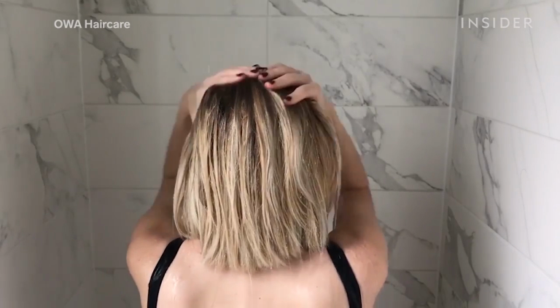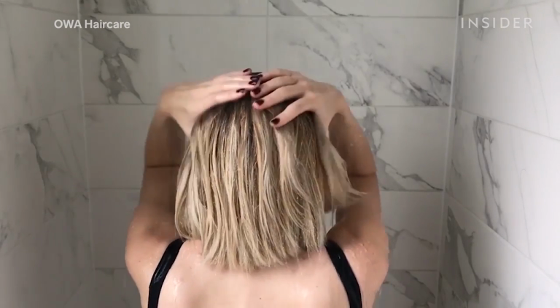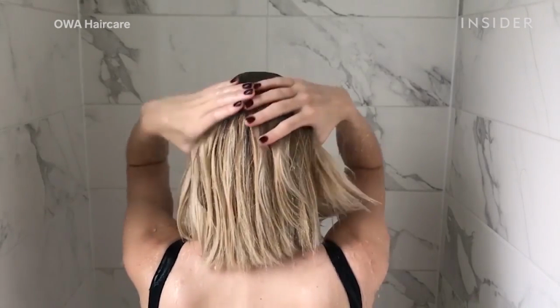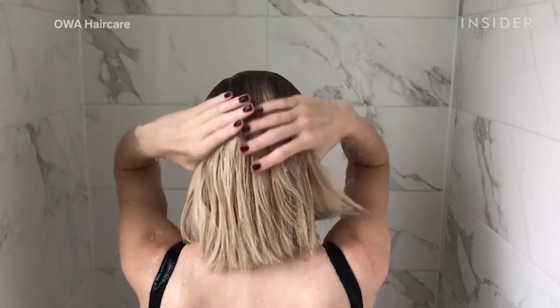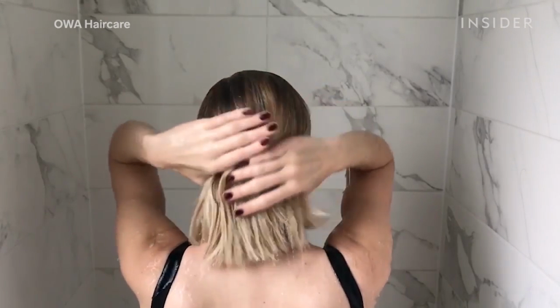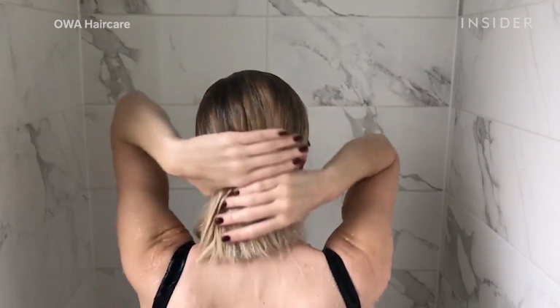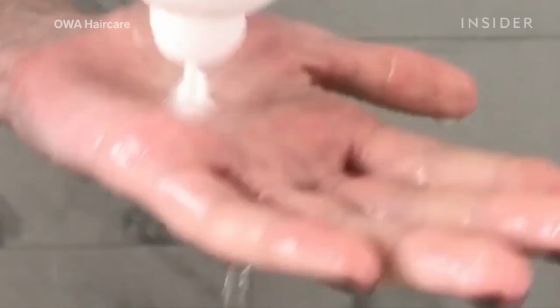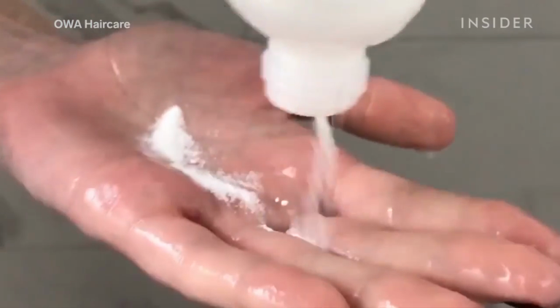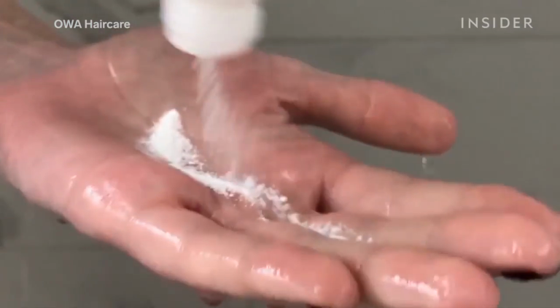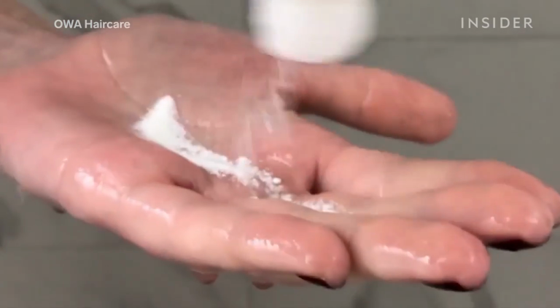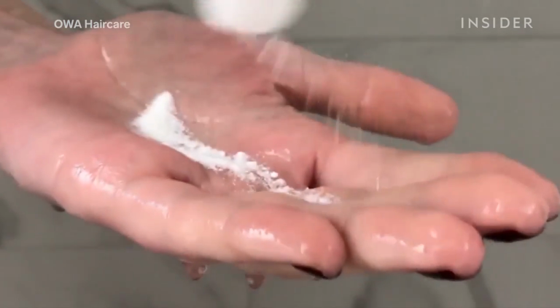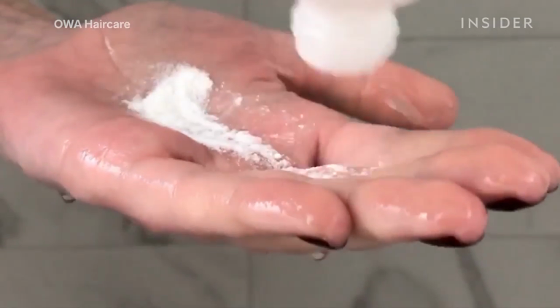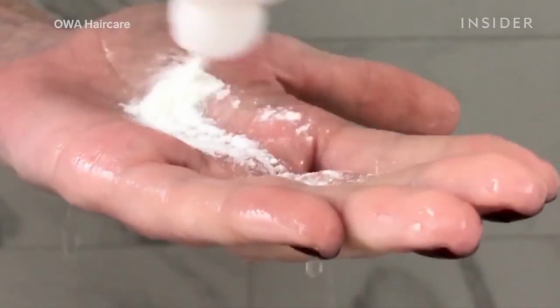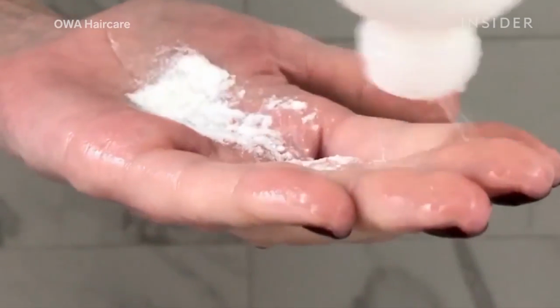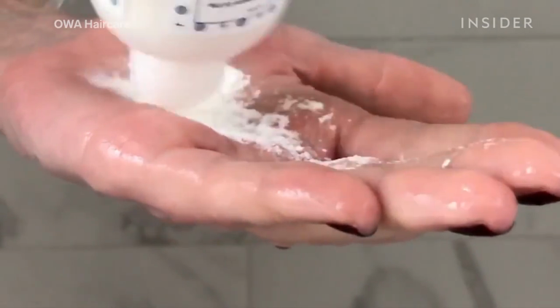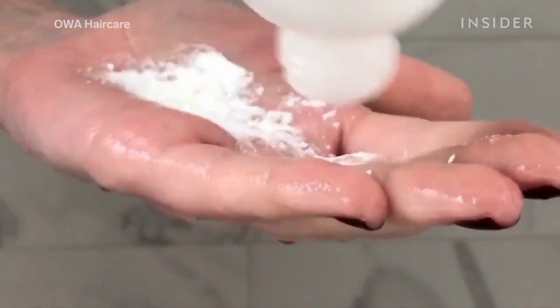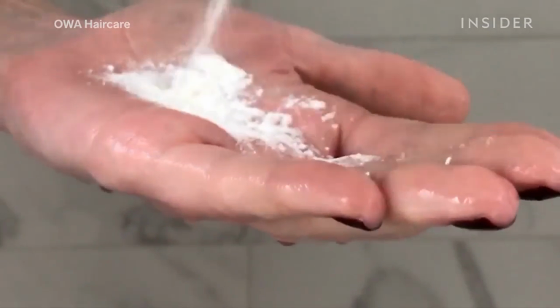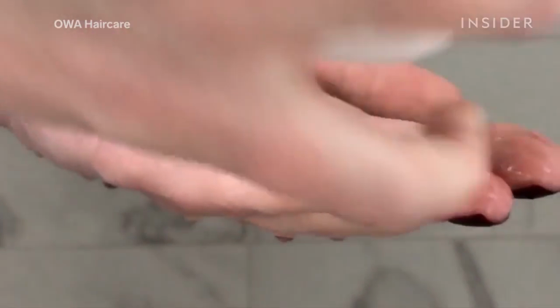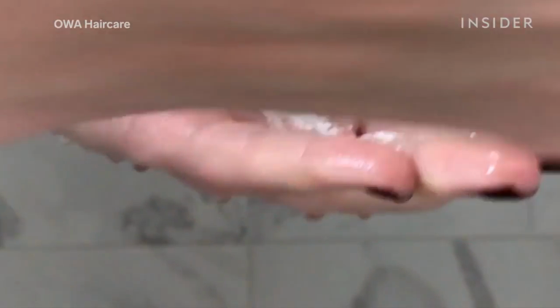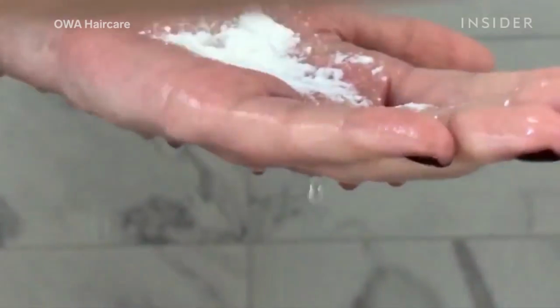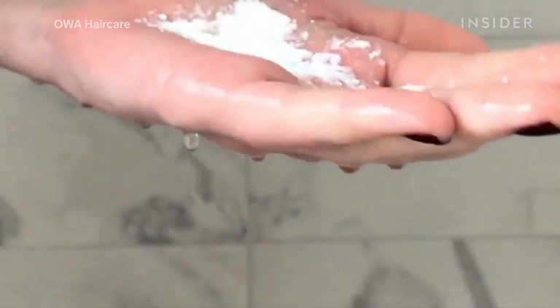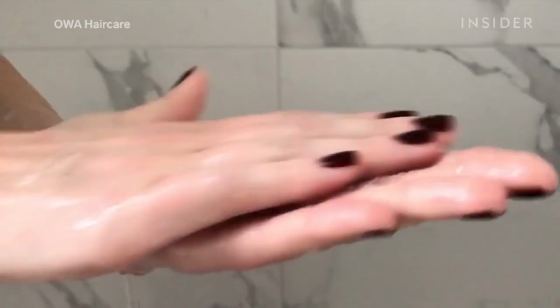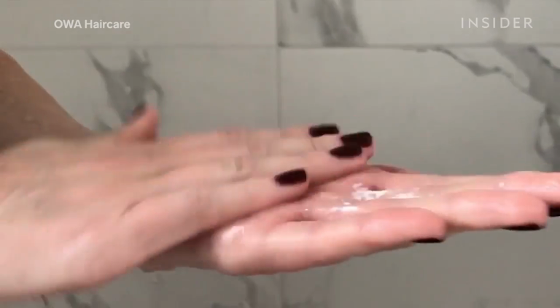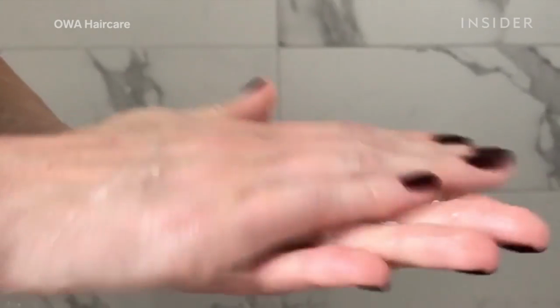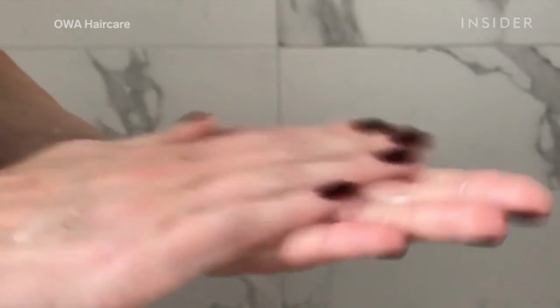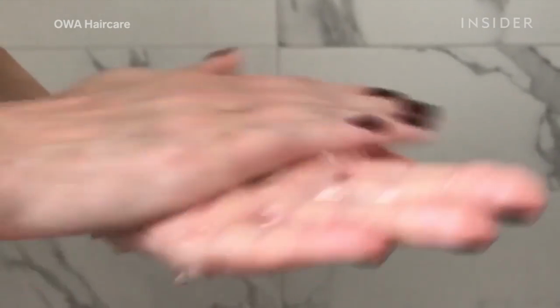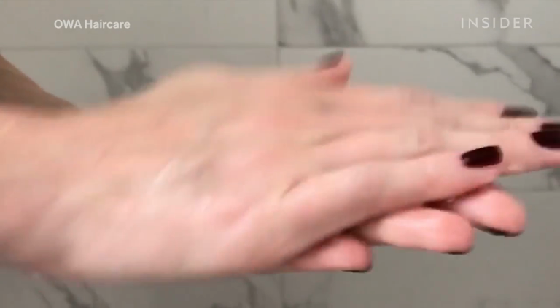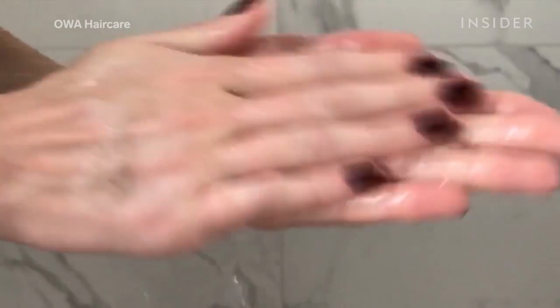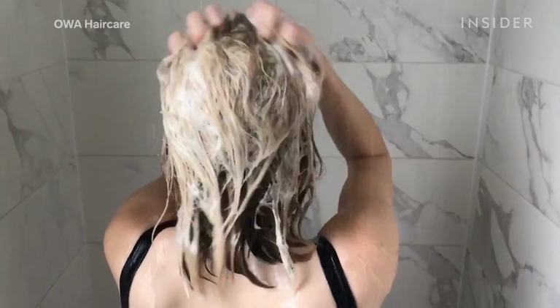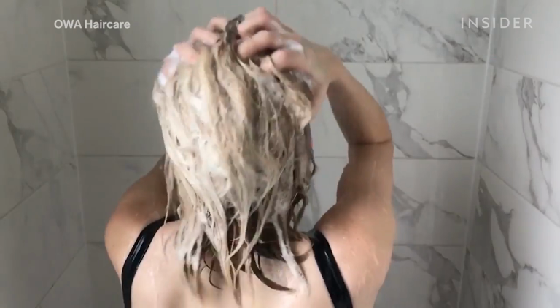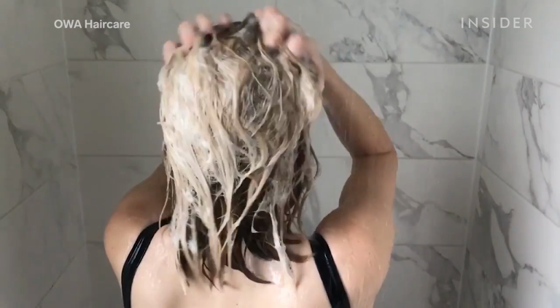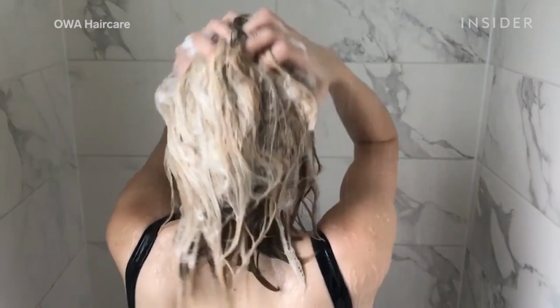You squeeze out a bit of that powder onto your hand, add a little water, then lather up.